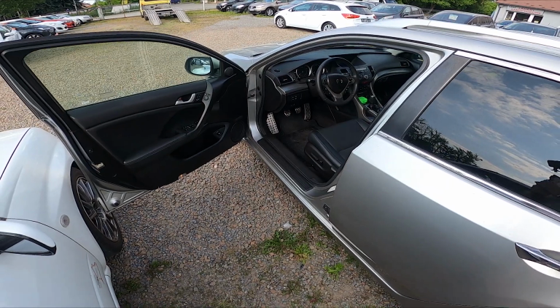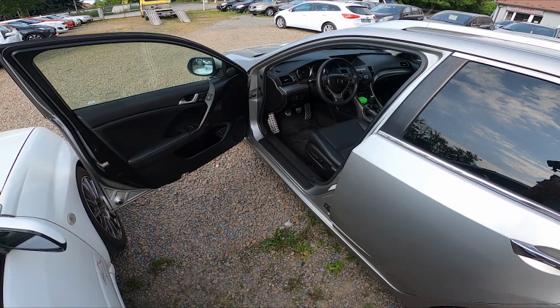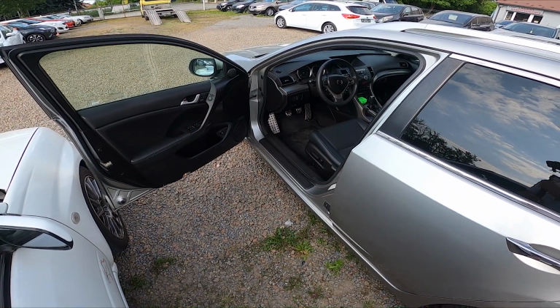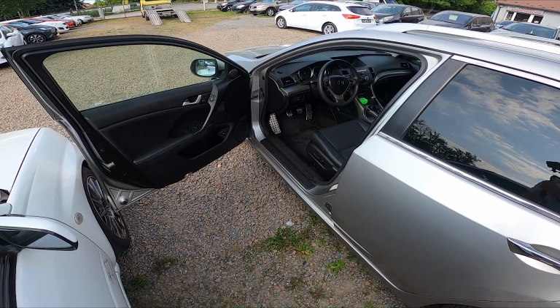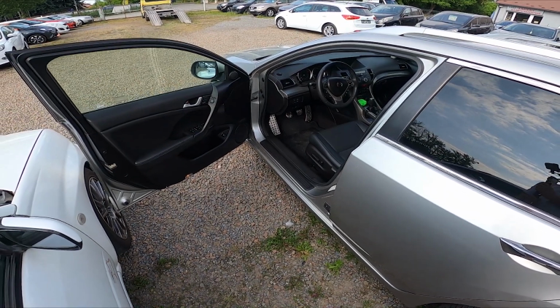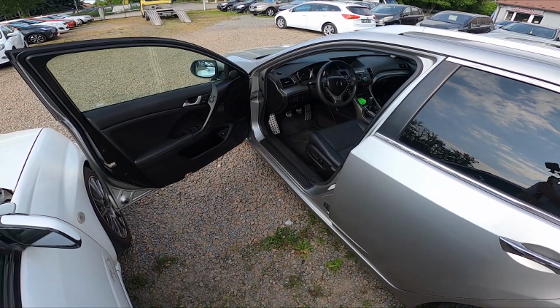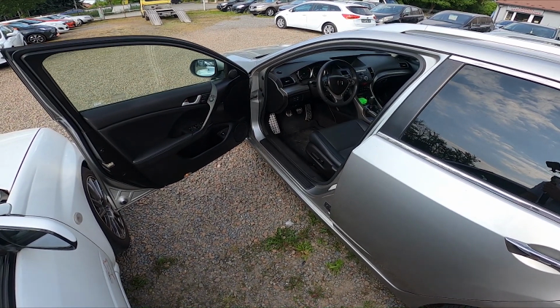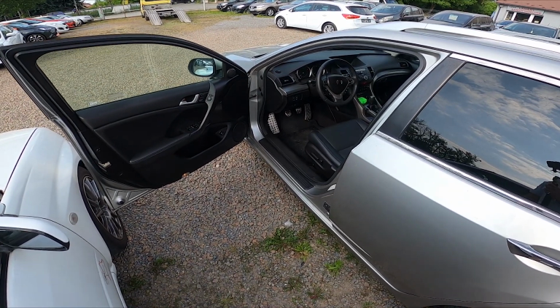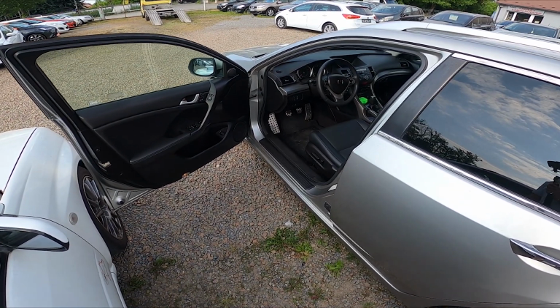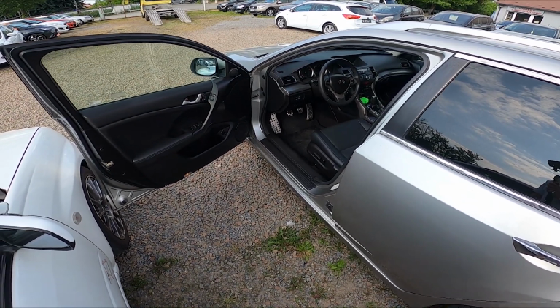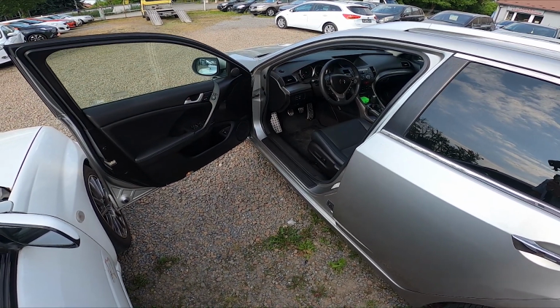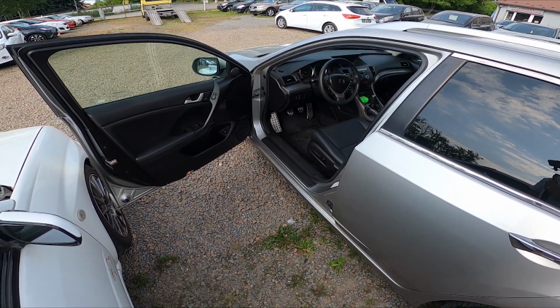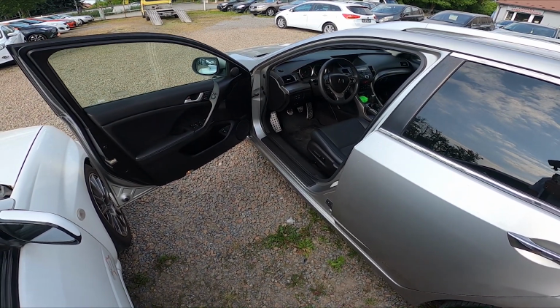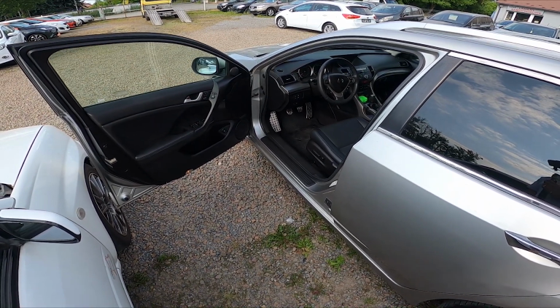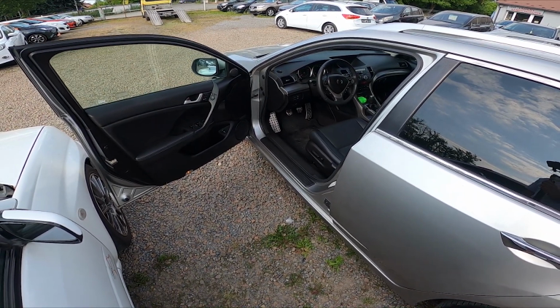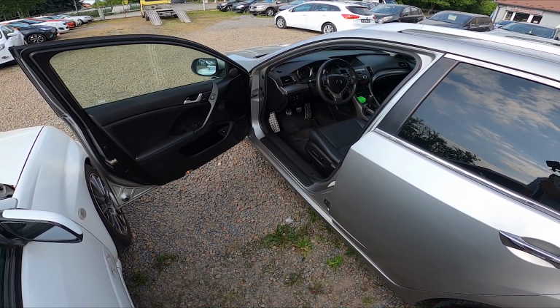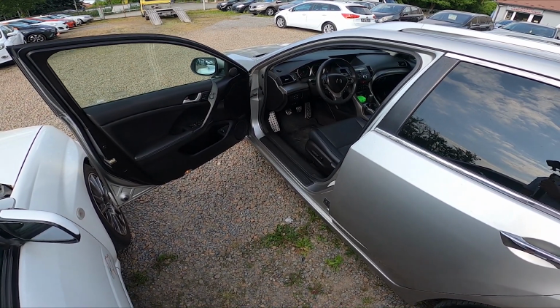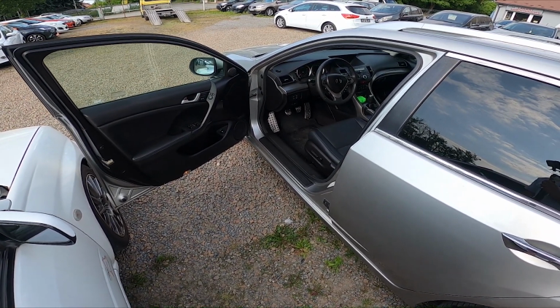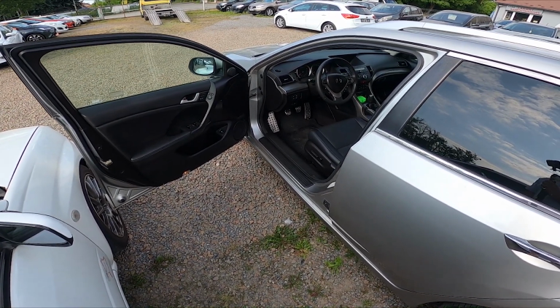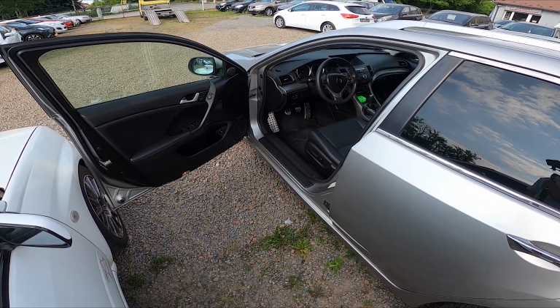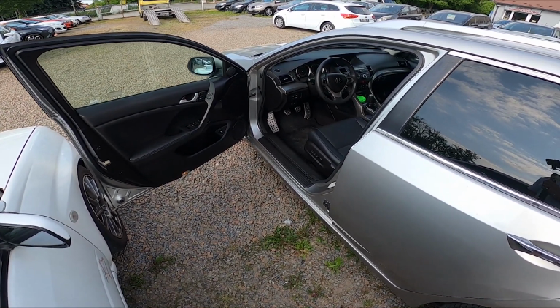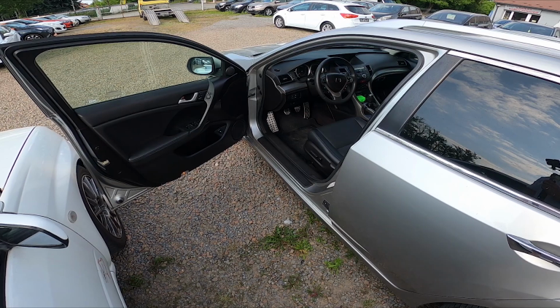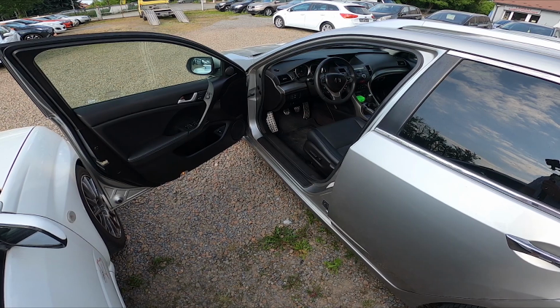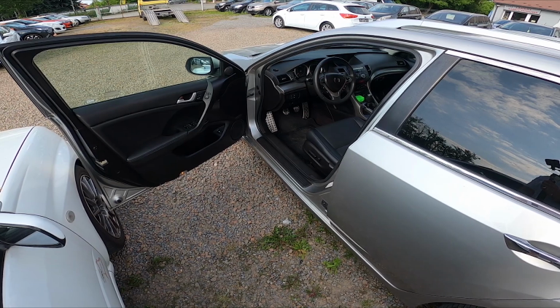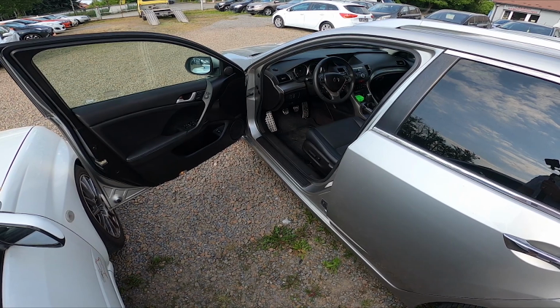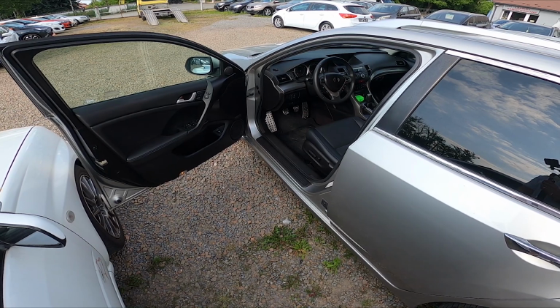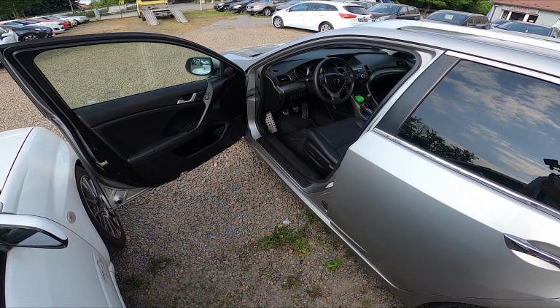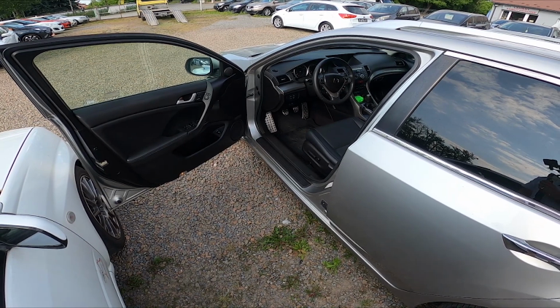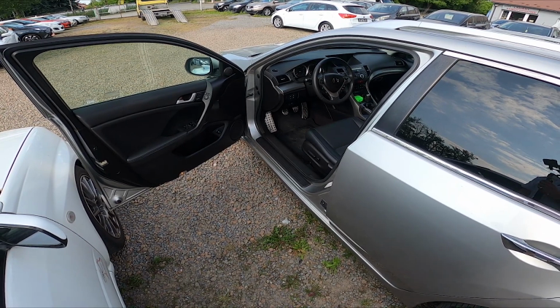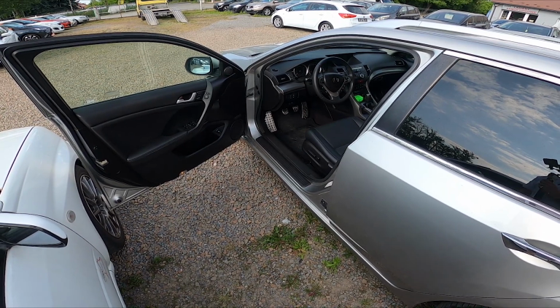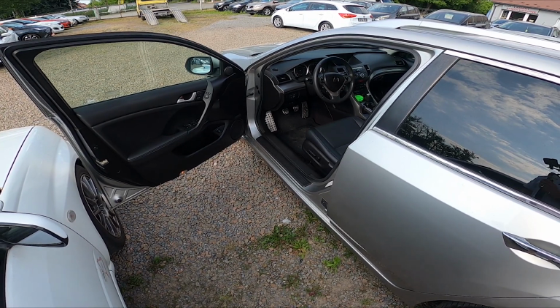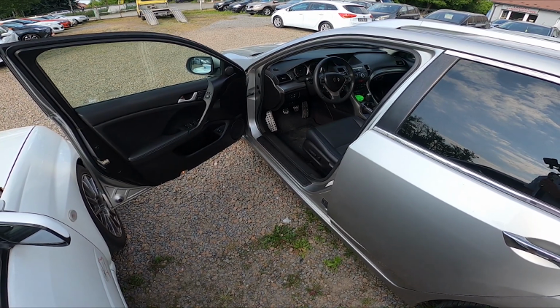Hello, in front of me I've got a Honda Accord. In this video I'll show you how to unlock and lift up the hood.